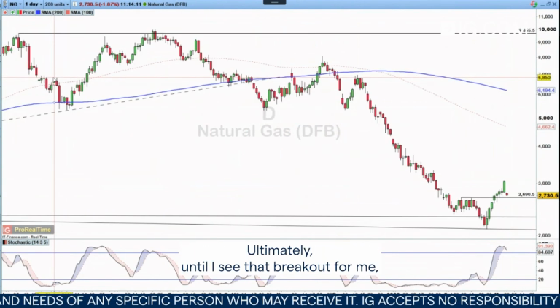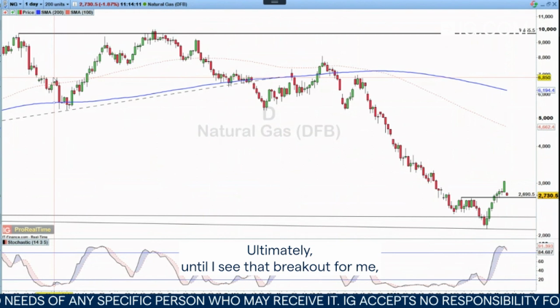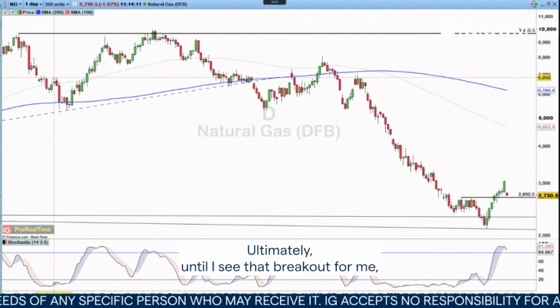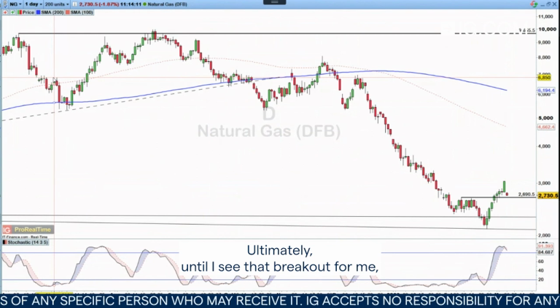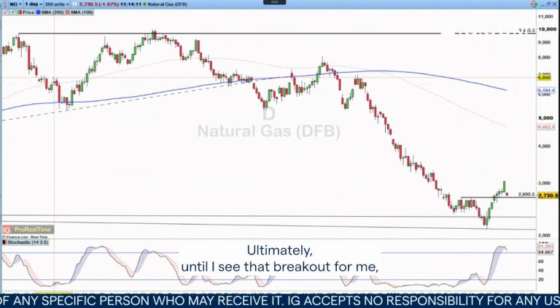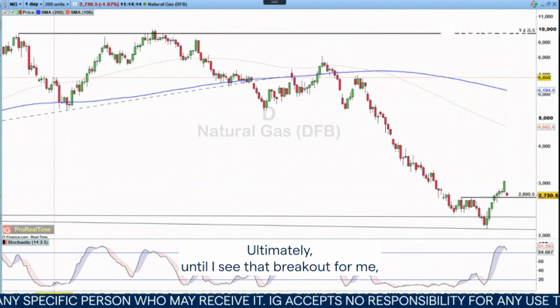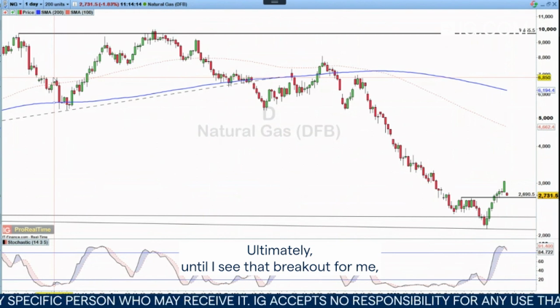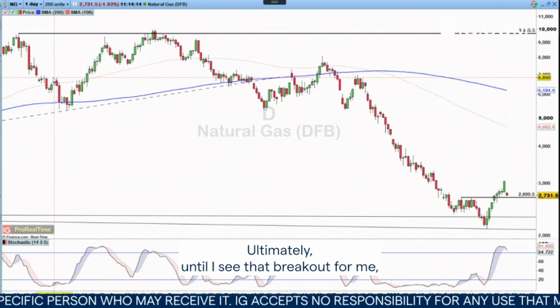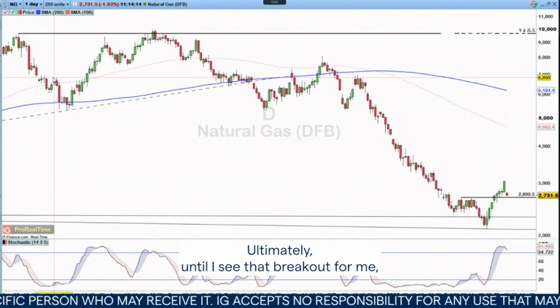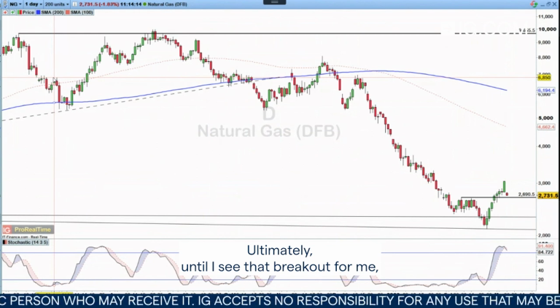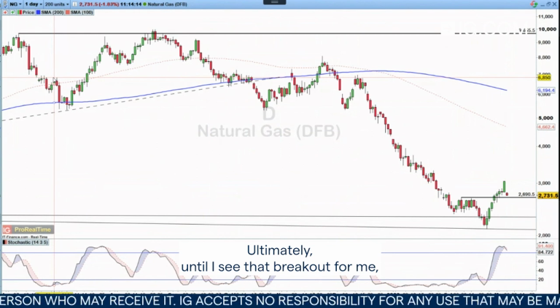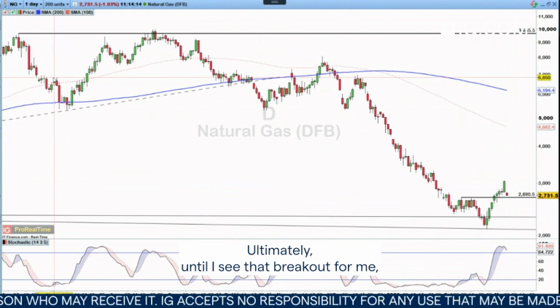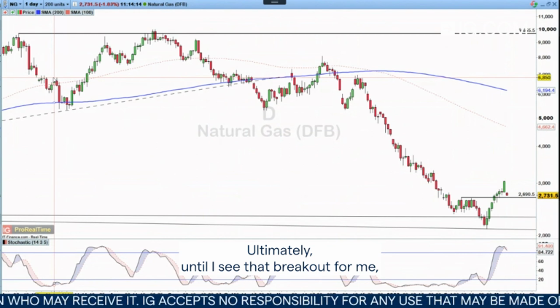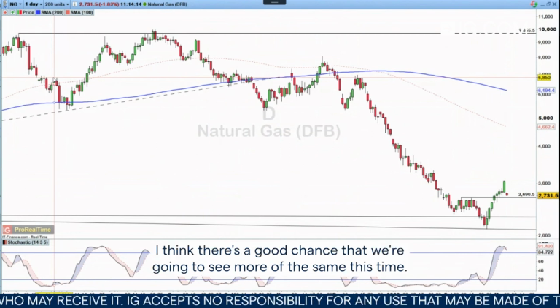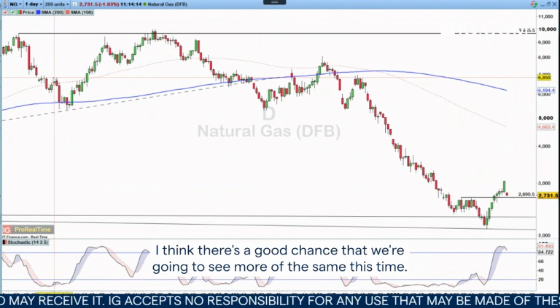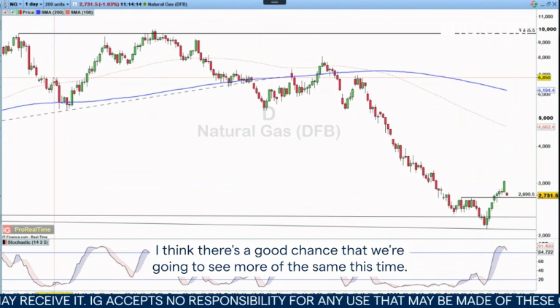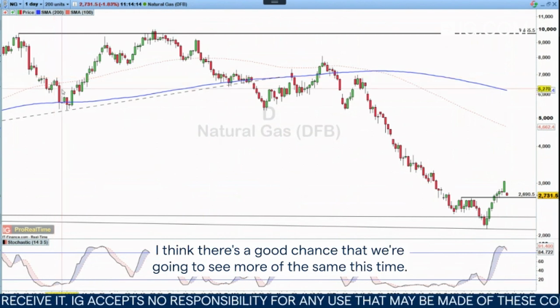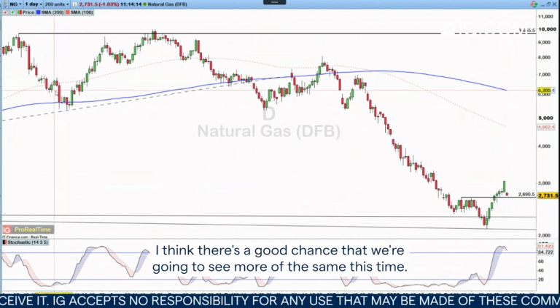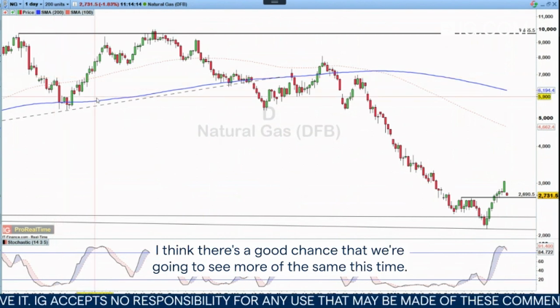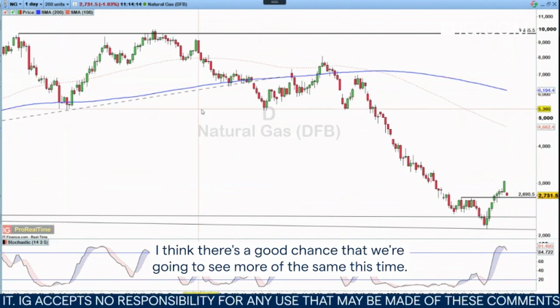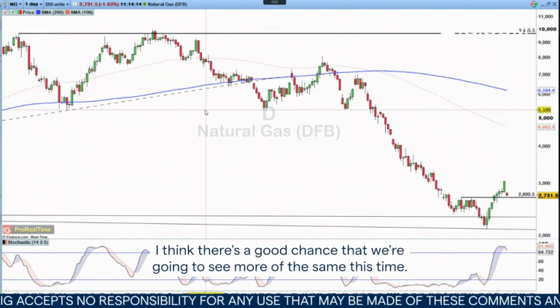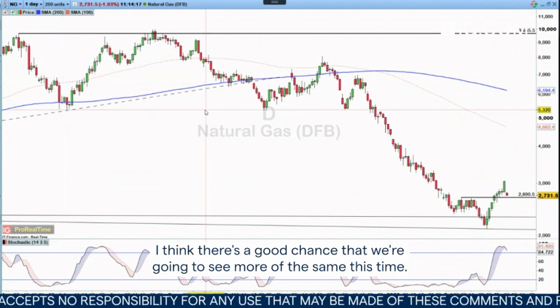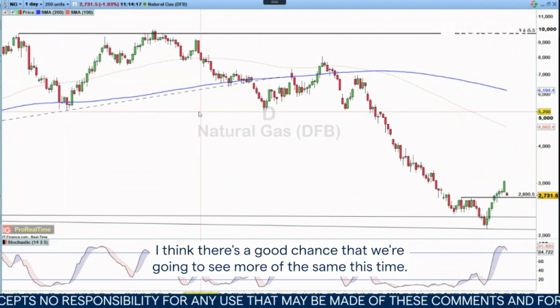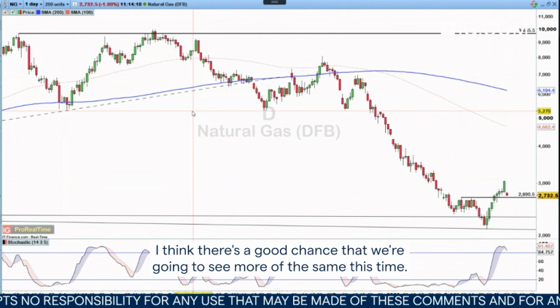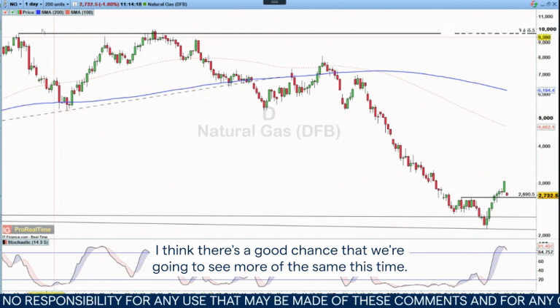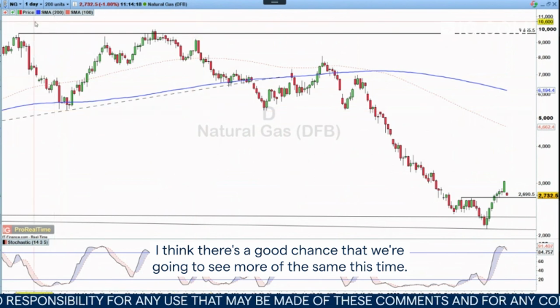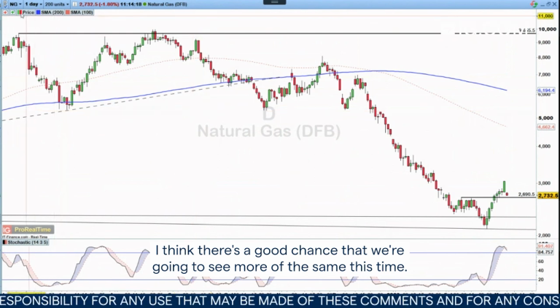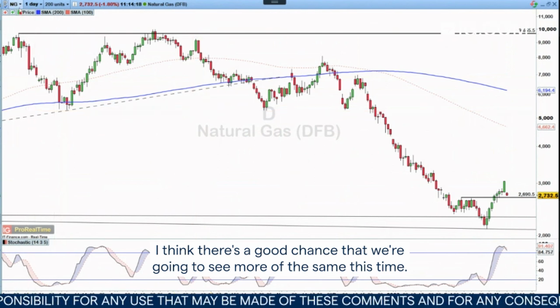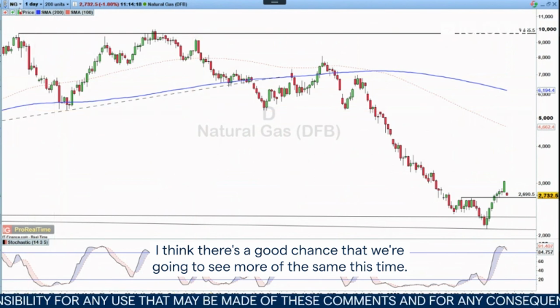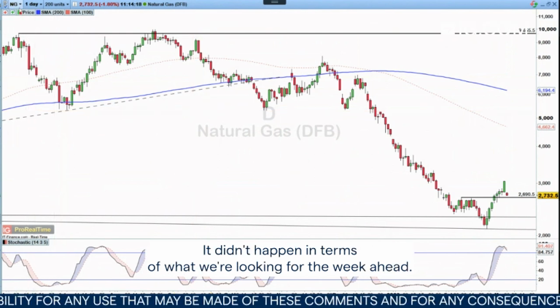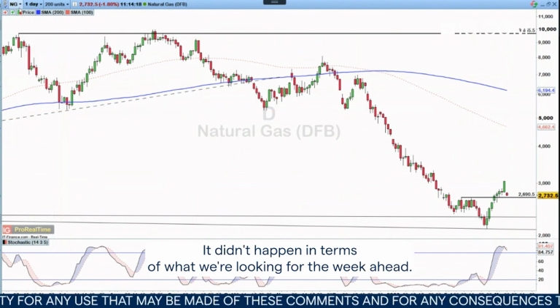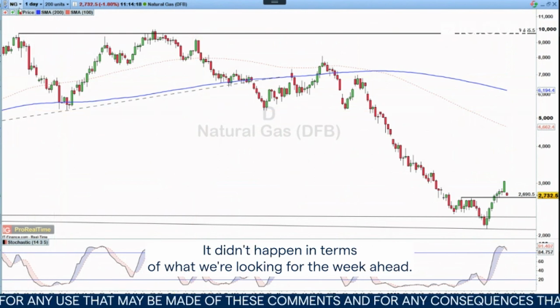Until I see that breakout, I think there's a good chance that we're going to see more of the same. This time it didn't happen.